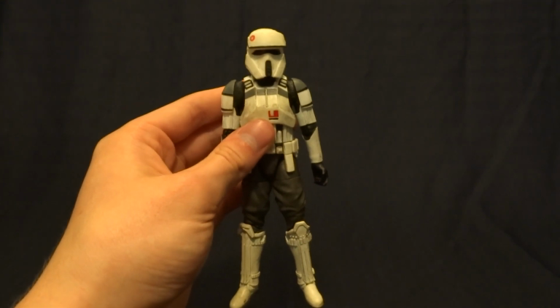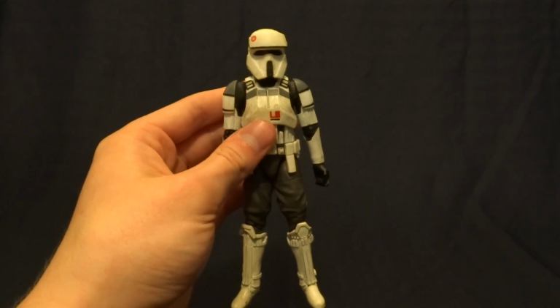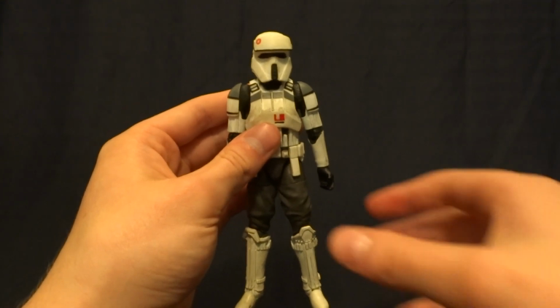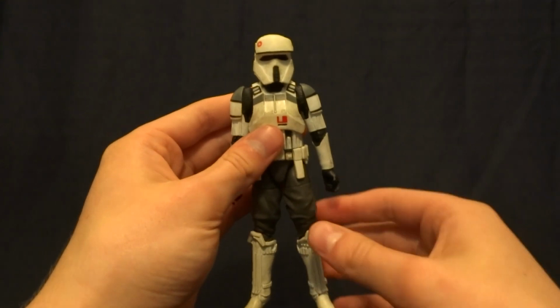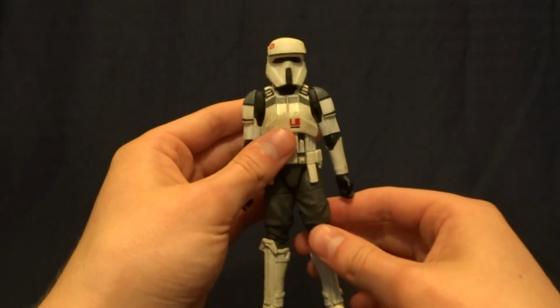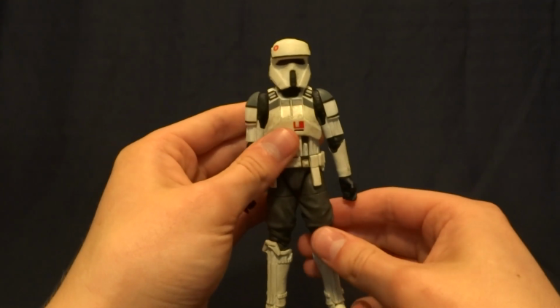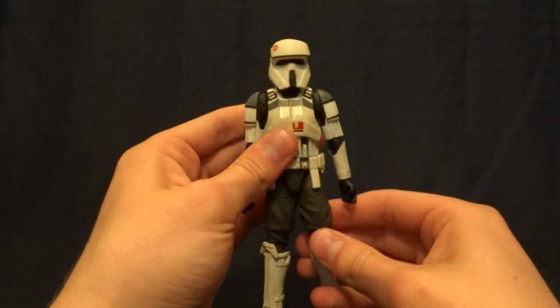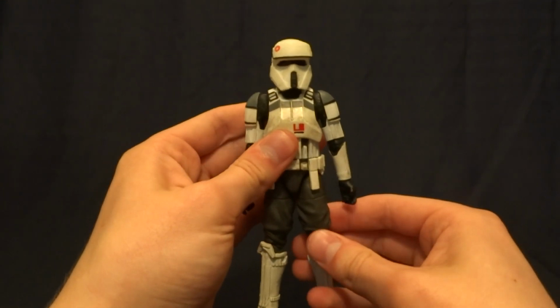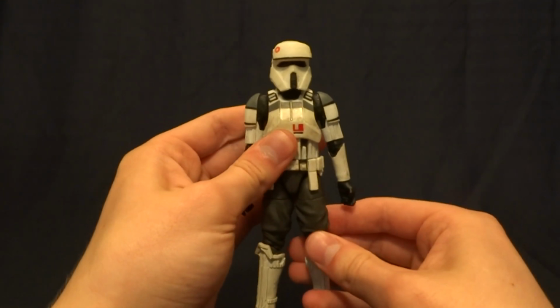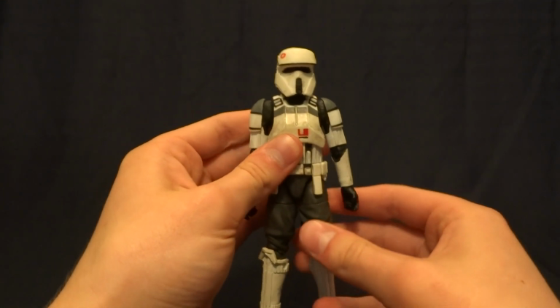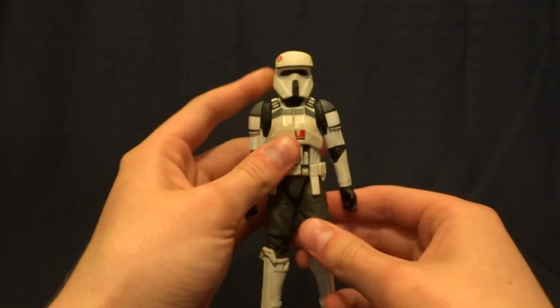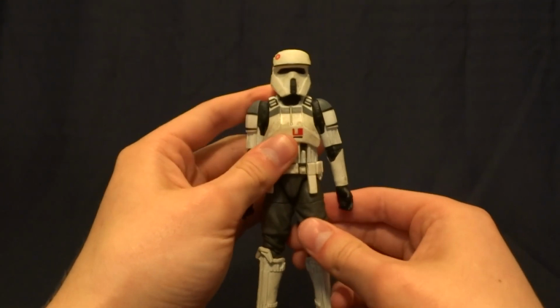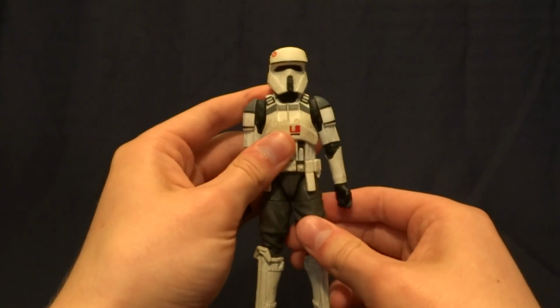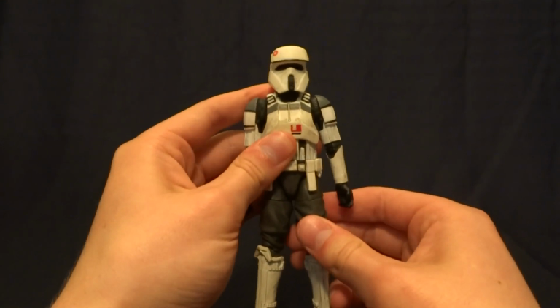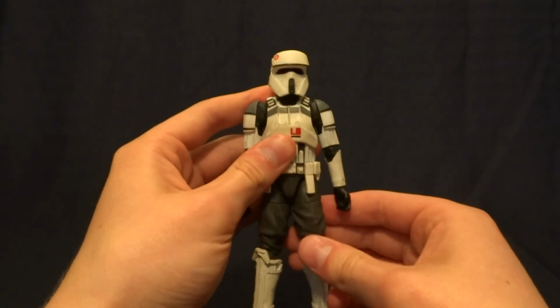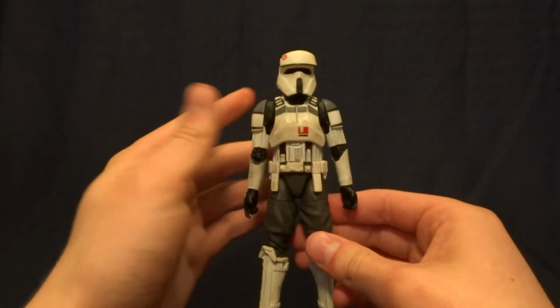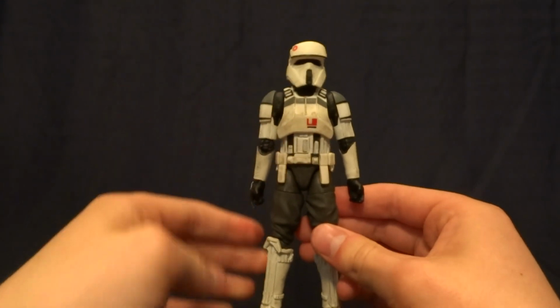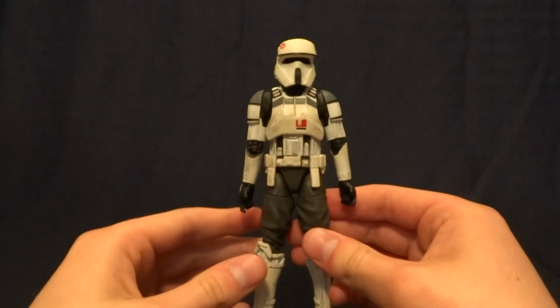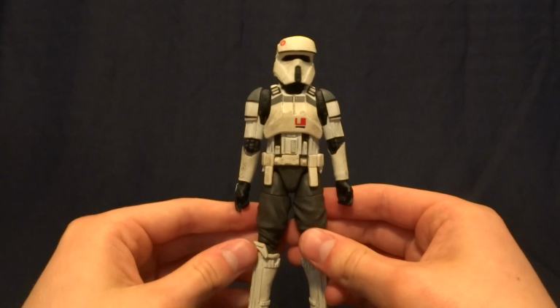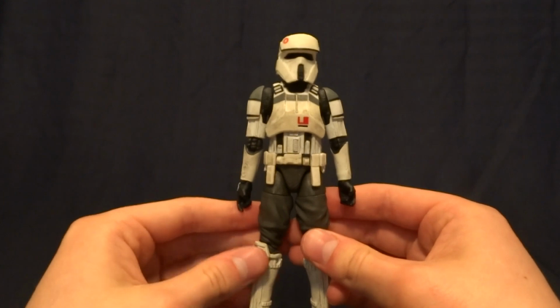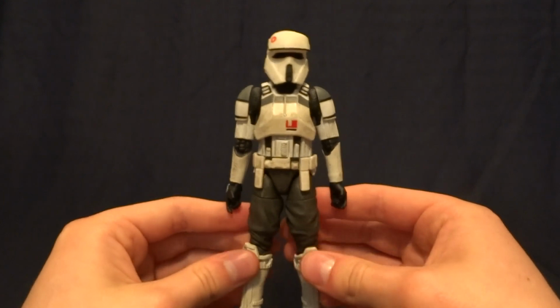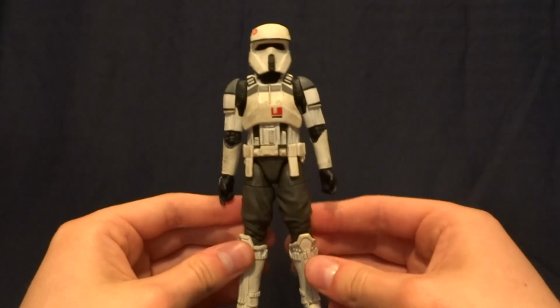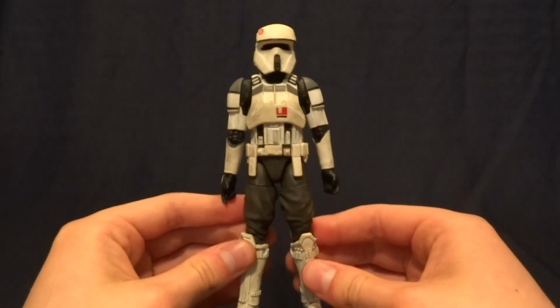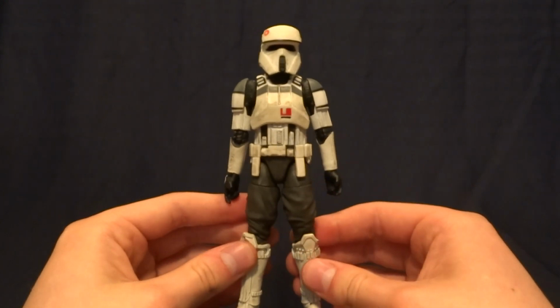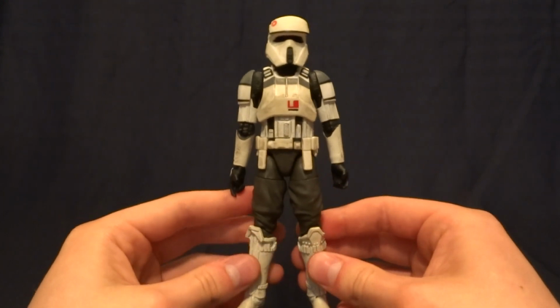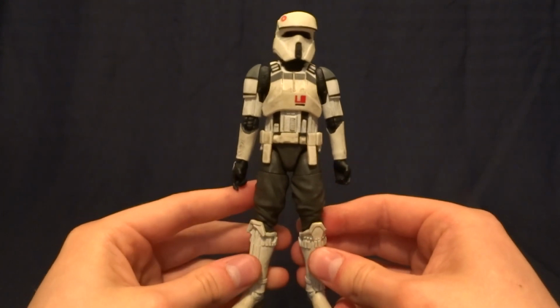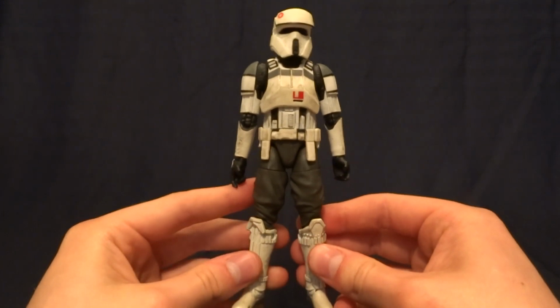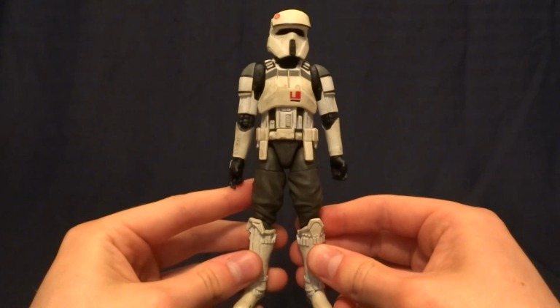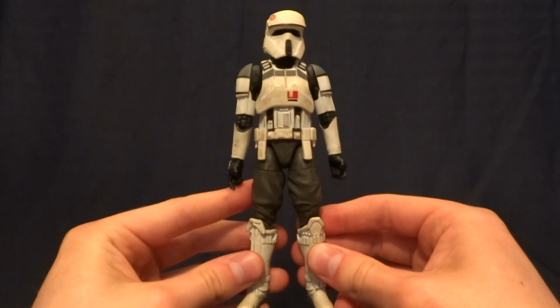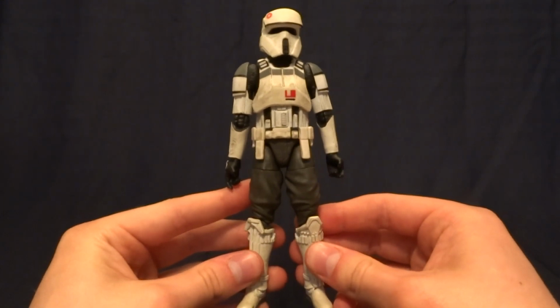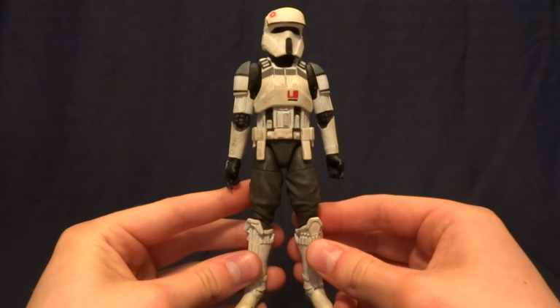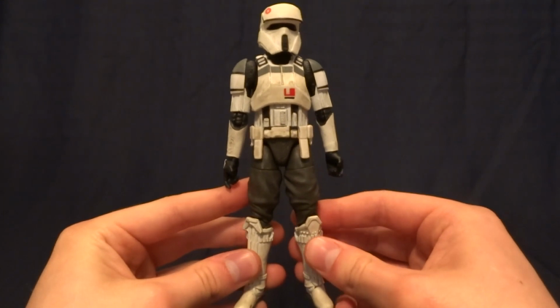Hey guys, what's up? It's Rygar the Destroyer and today we're going to be taking a look at the Target-exclusive Imperial AT-ACT Driver action figure.